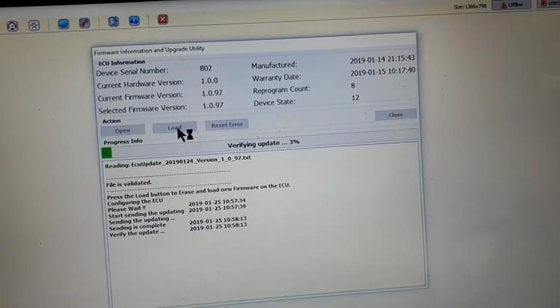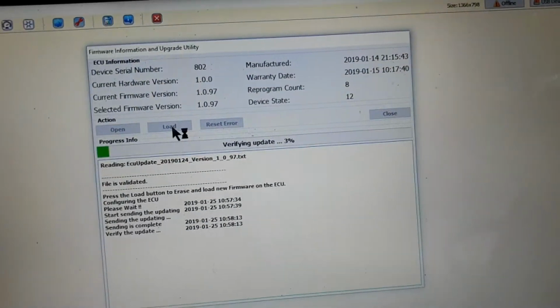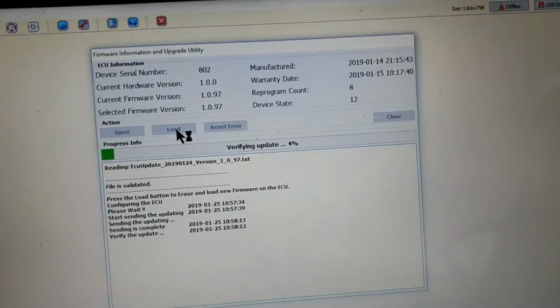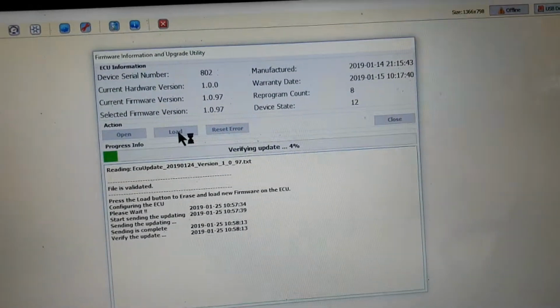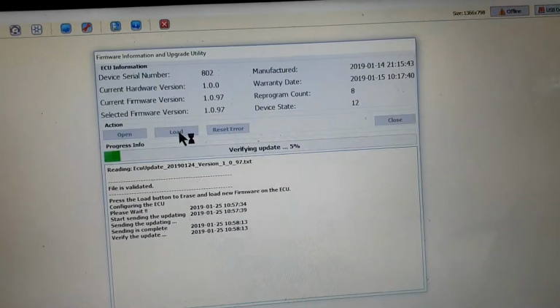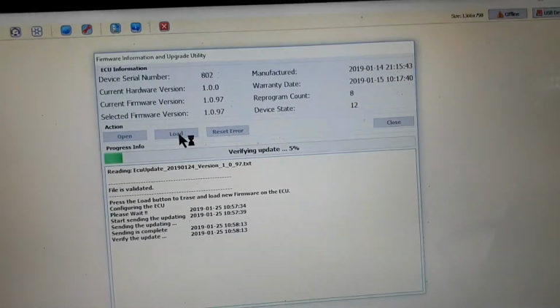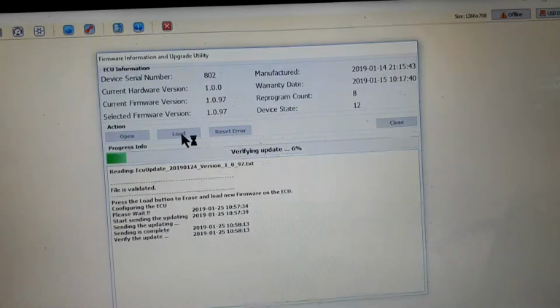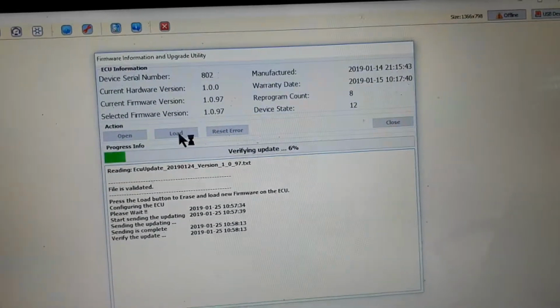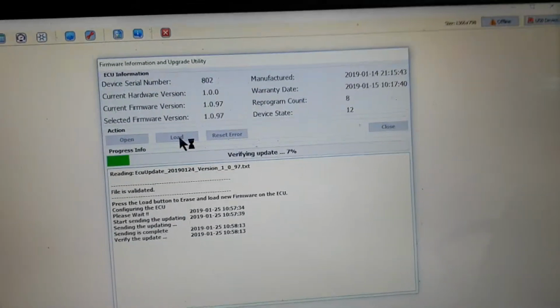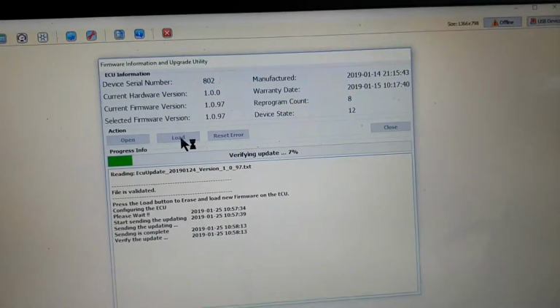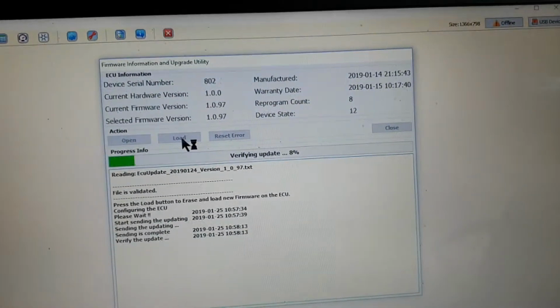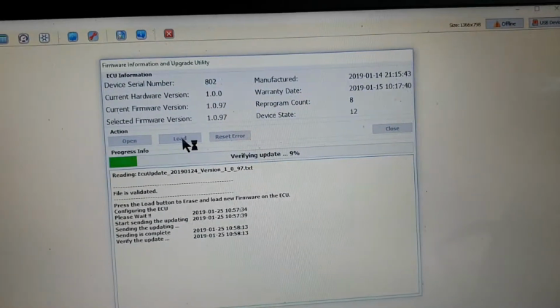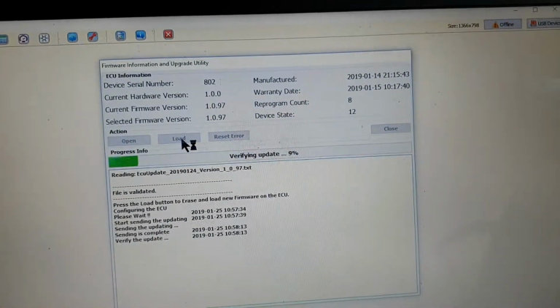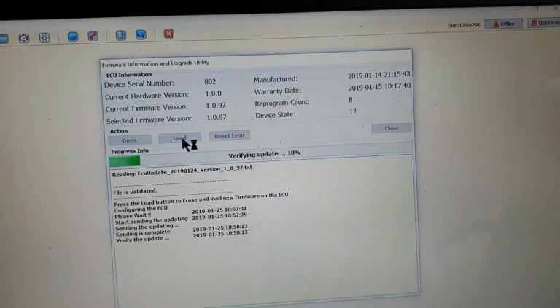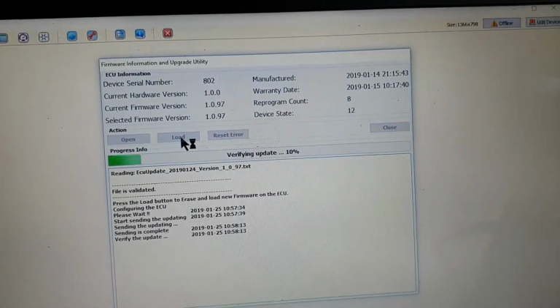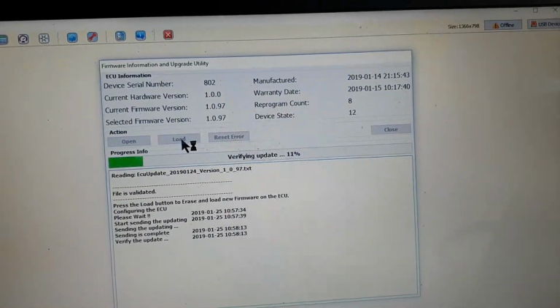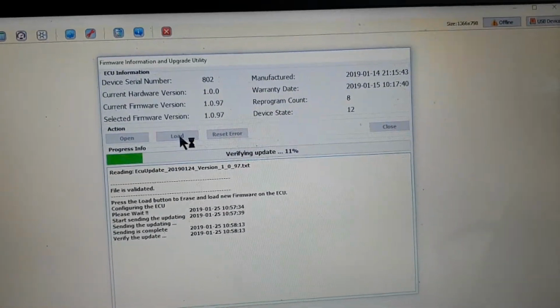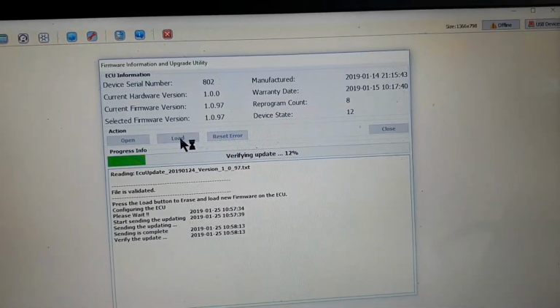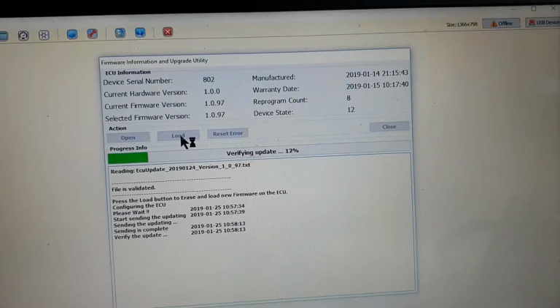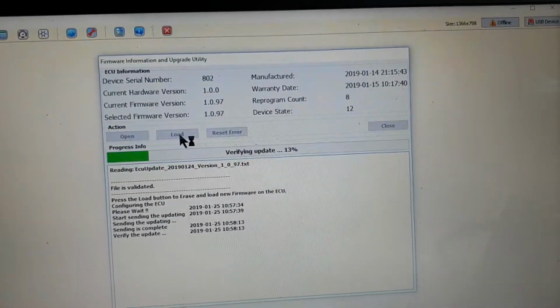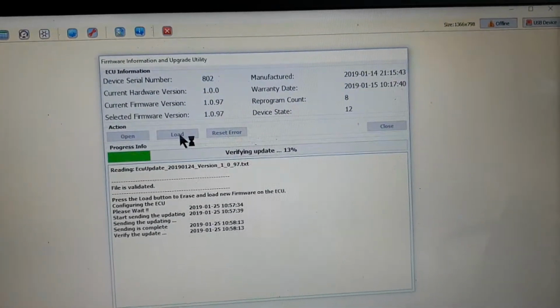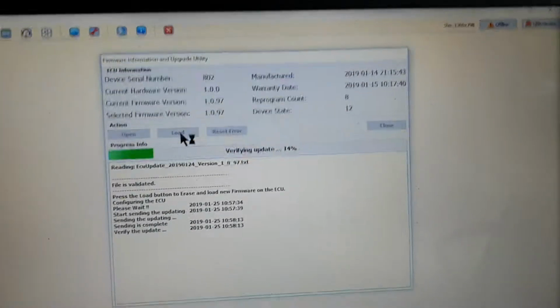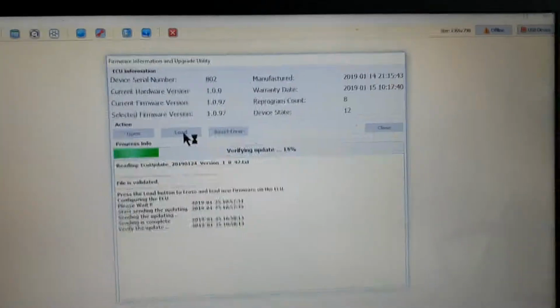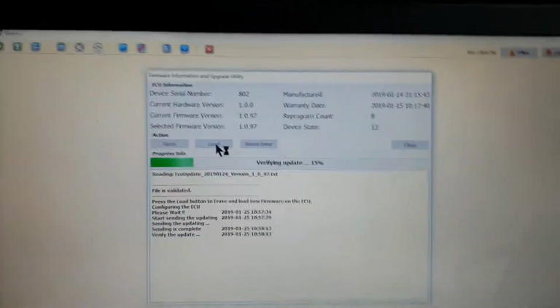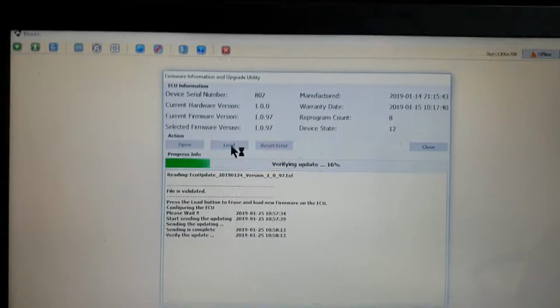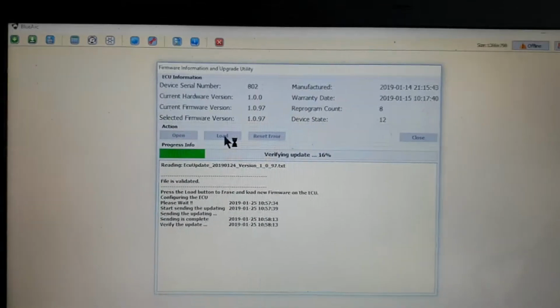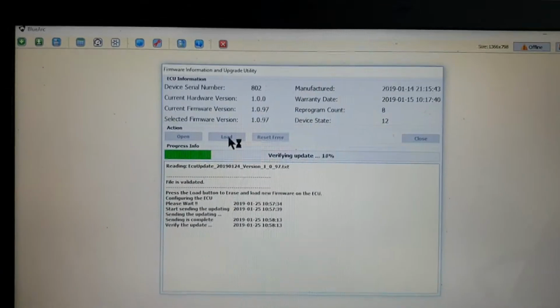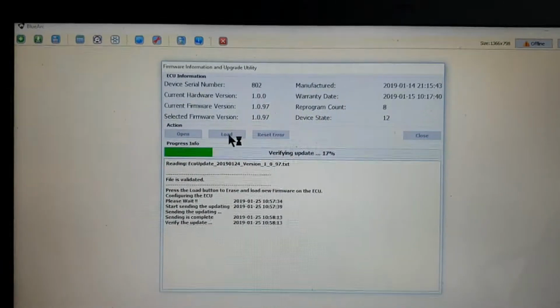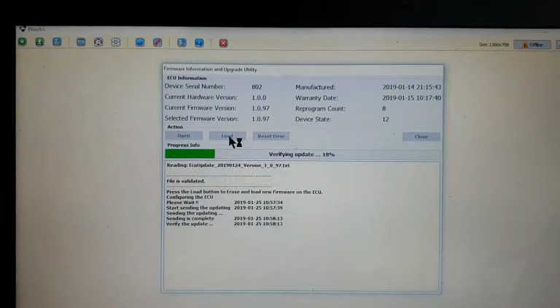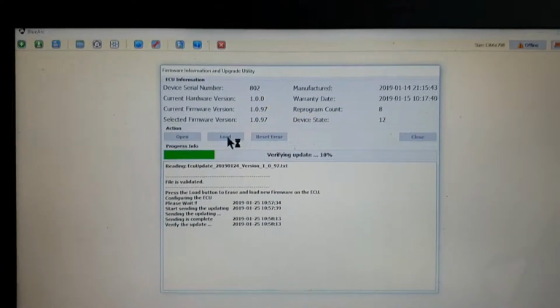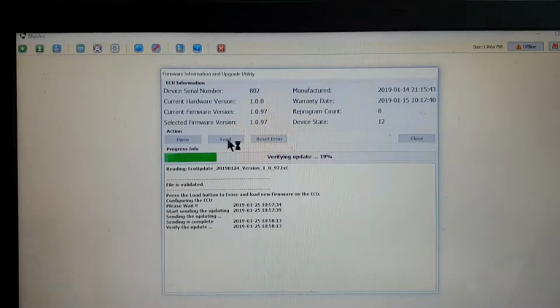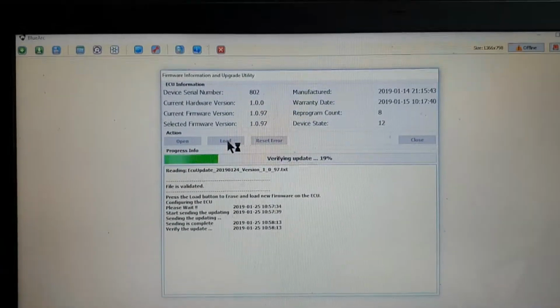Now it's just verifying the updates, making sure everything is perfectly correct and in its place.